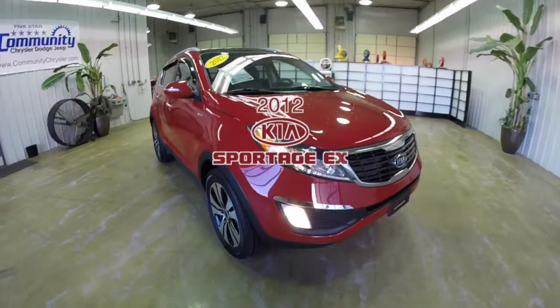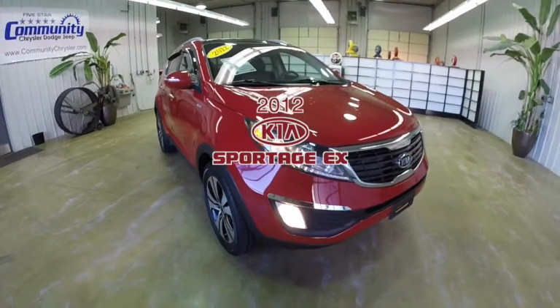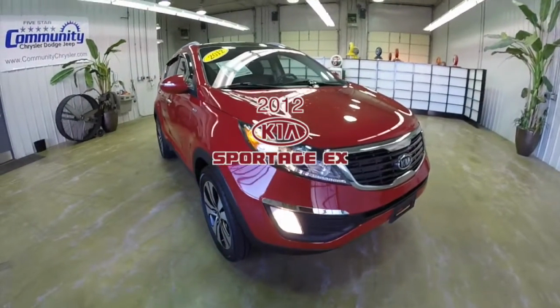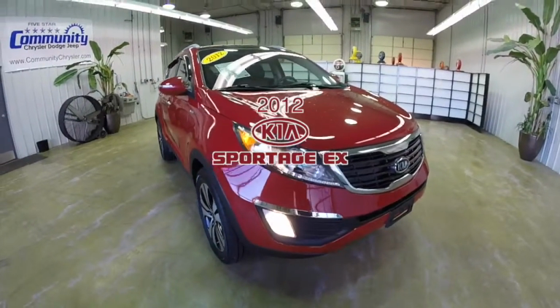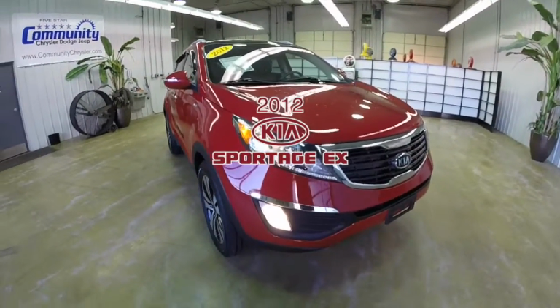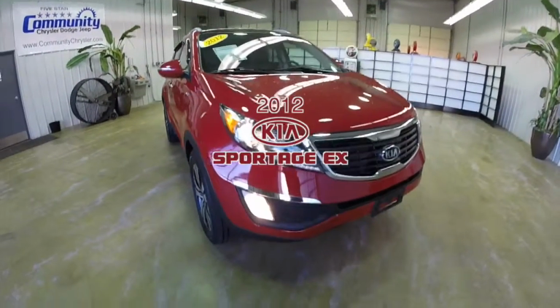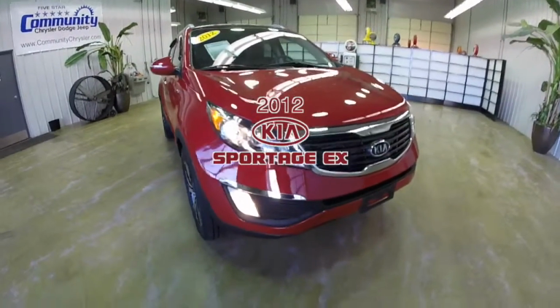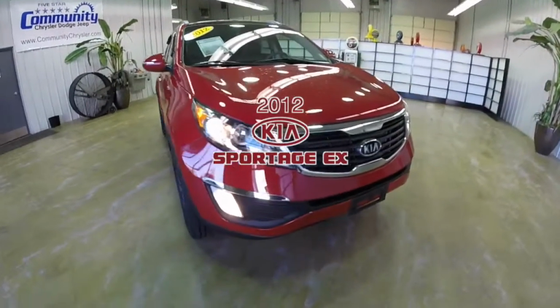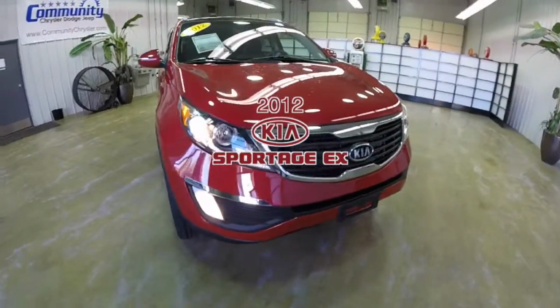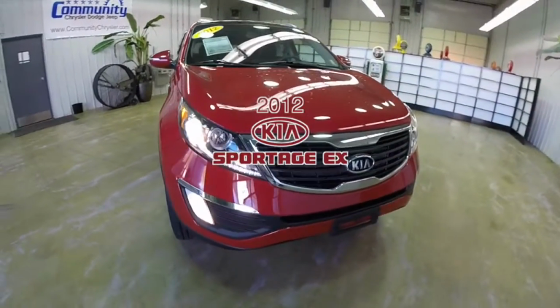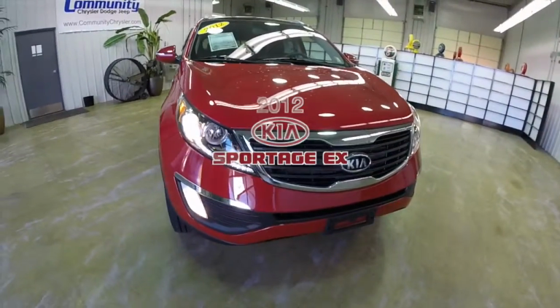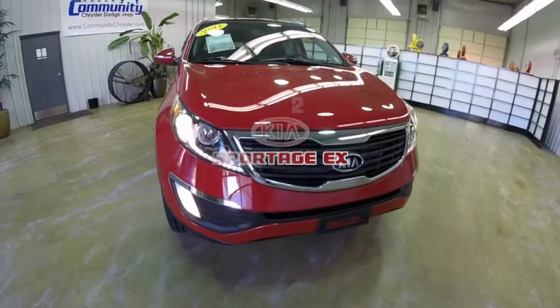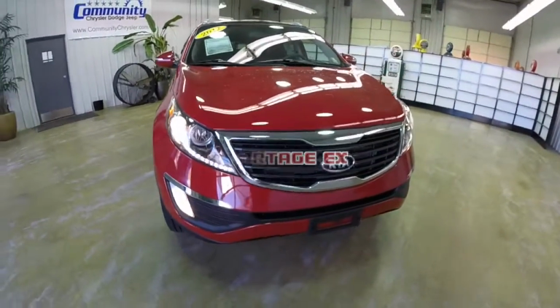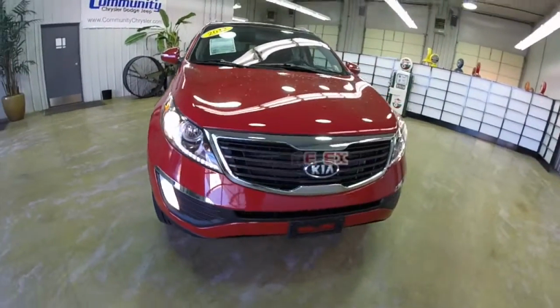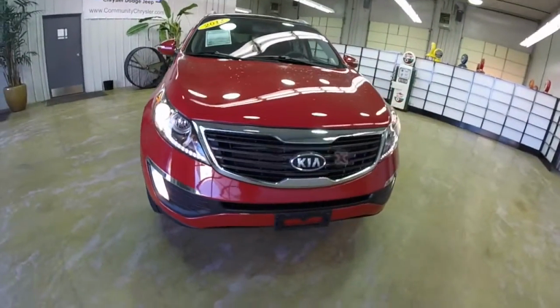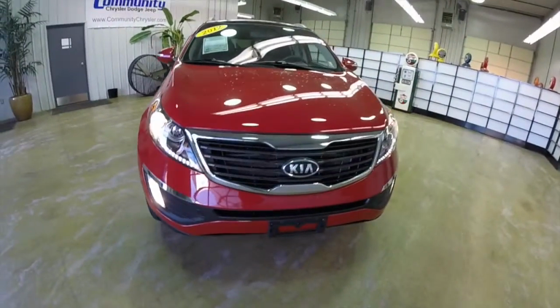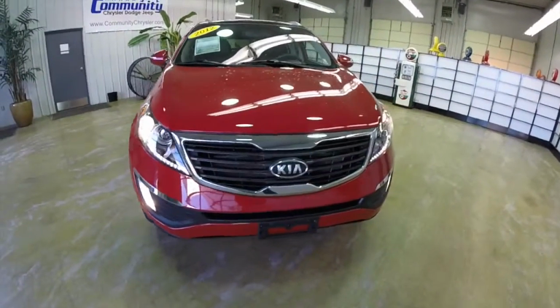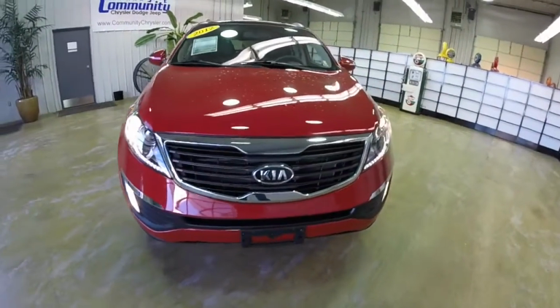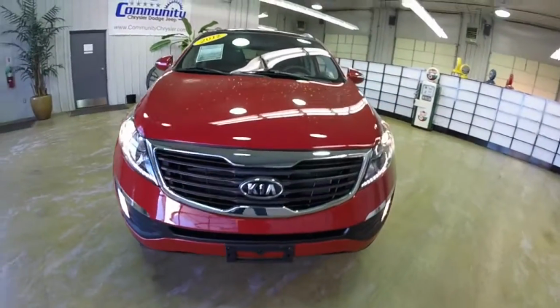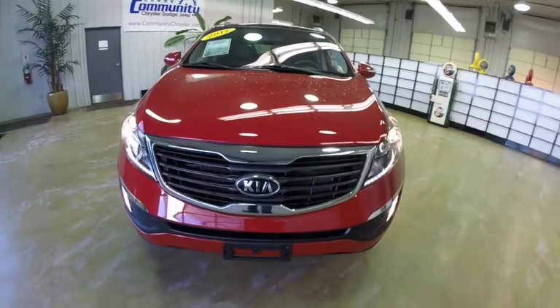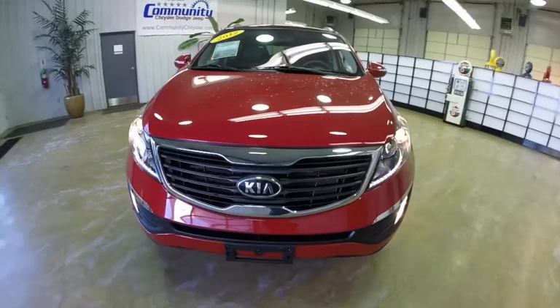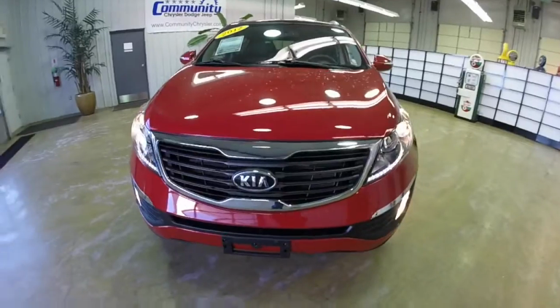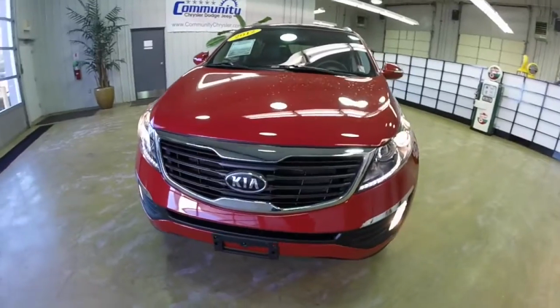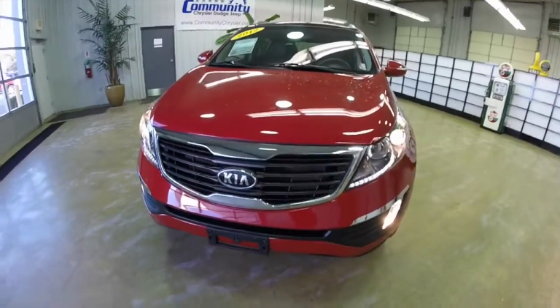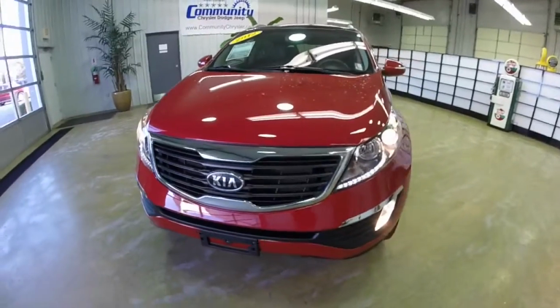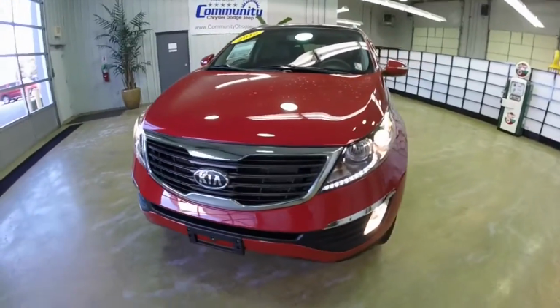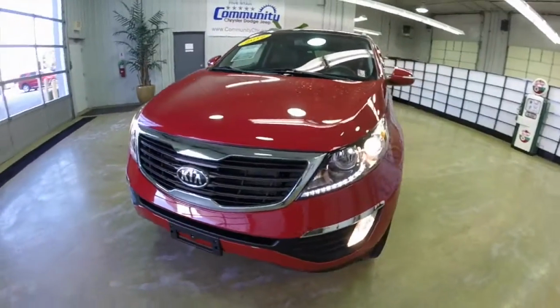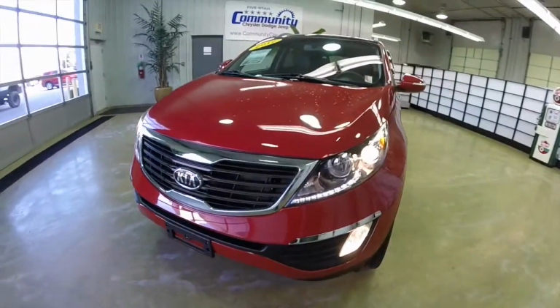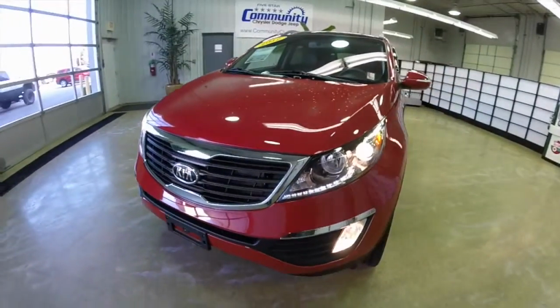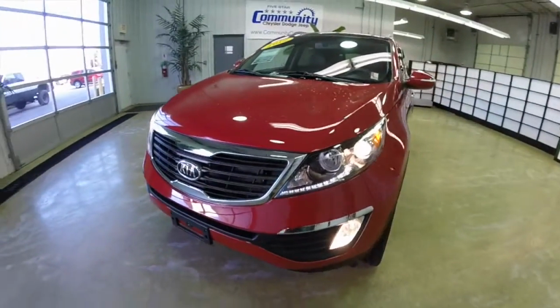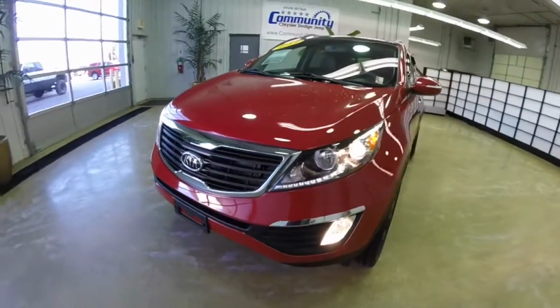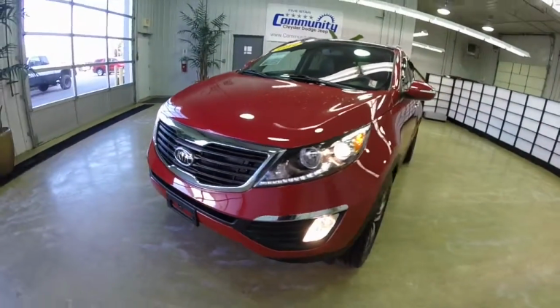Hello everyone. Today we're going to take a quick walk around look at this 2012 Kia Sportage EX.